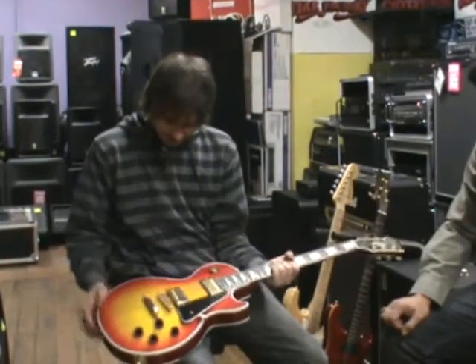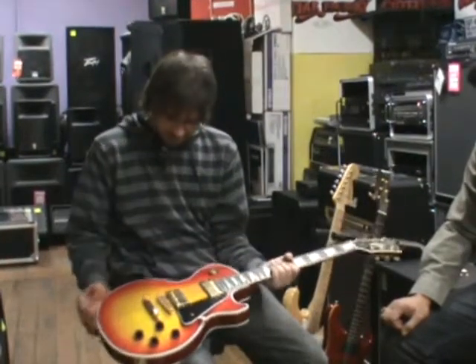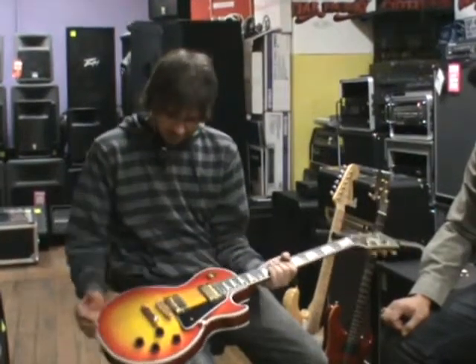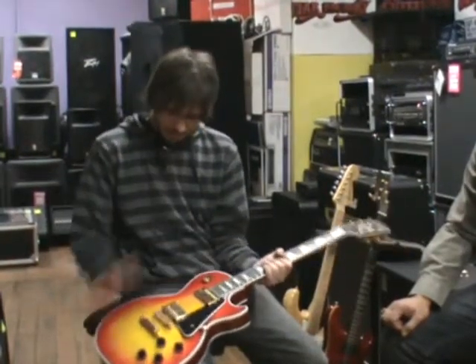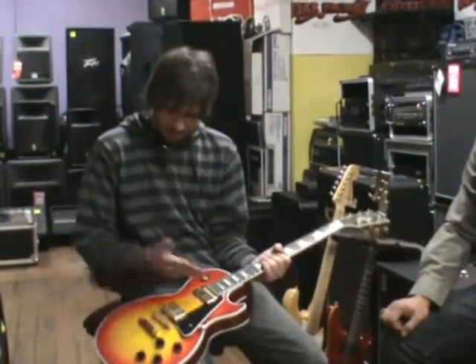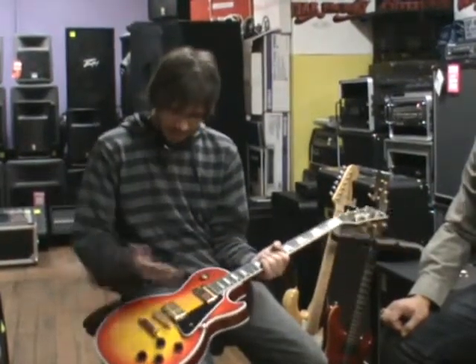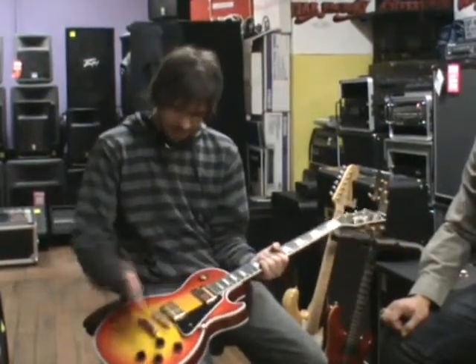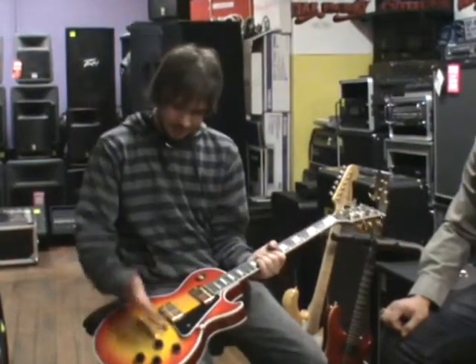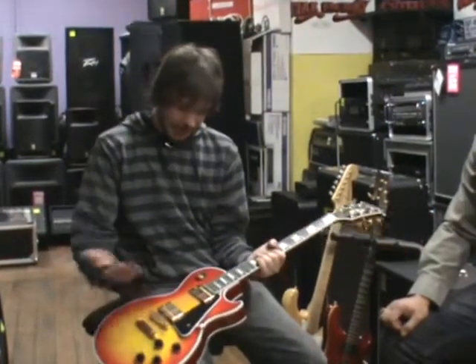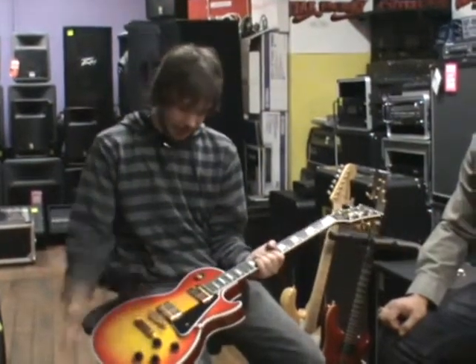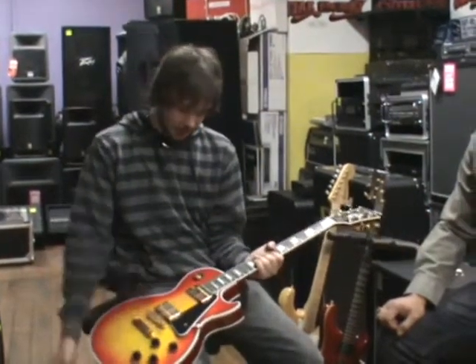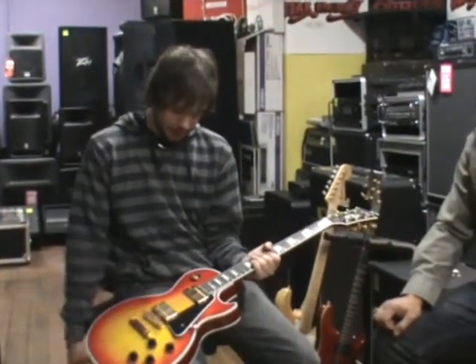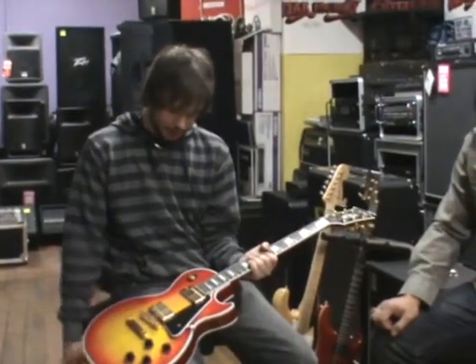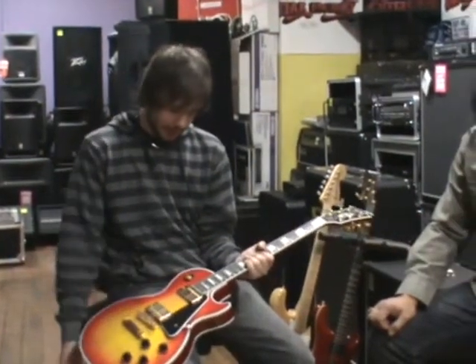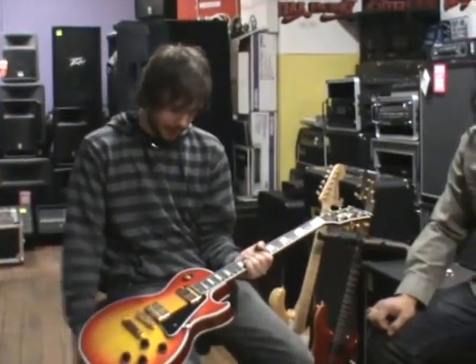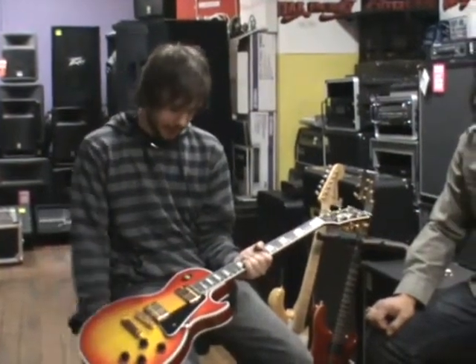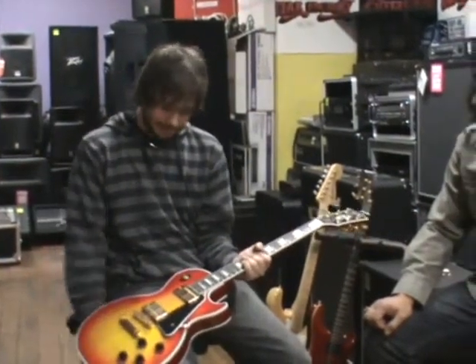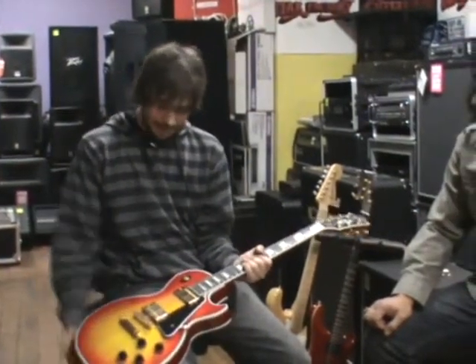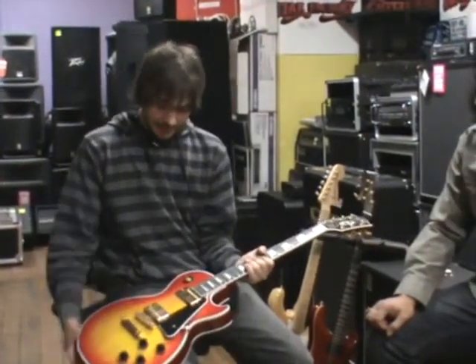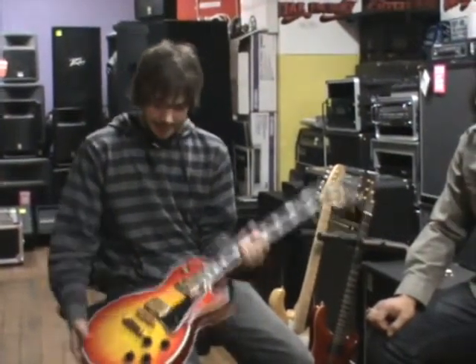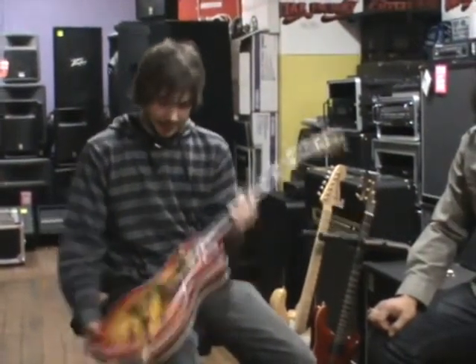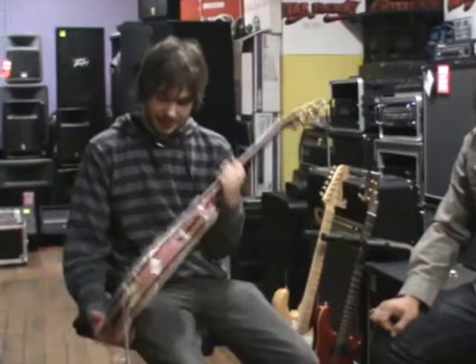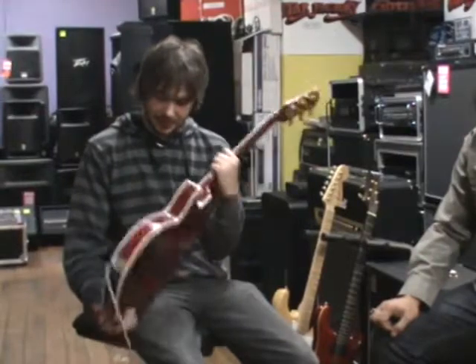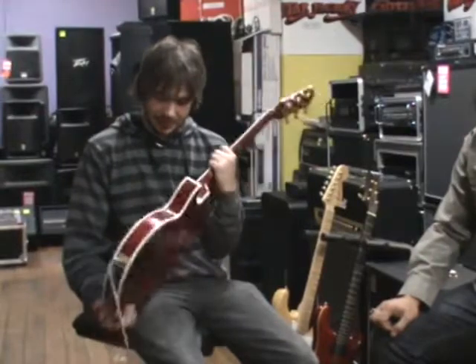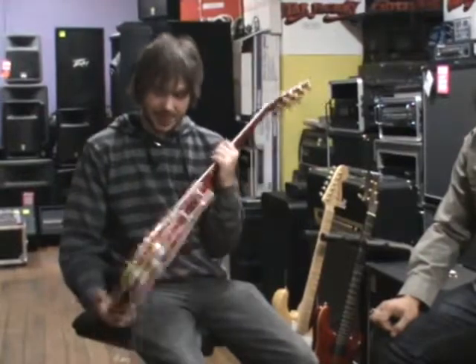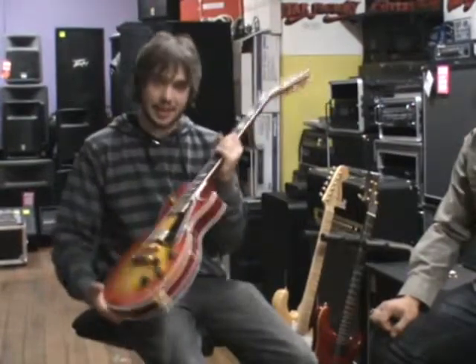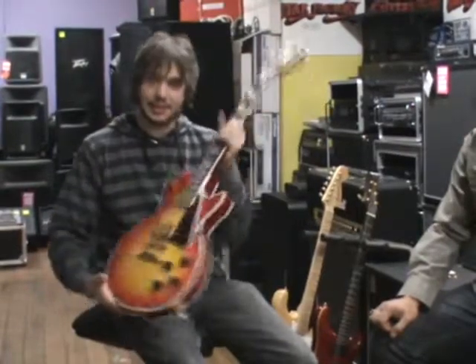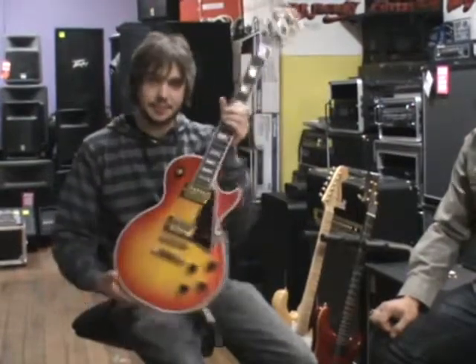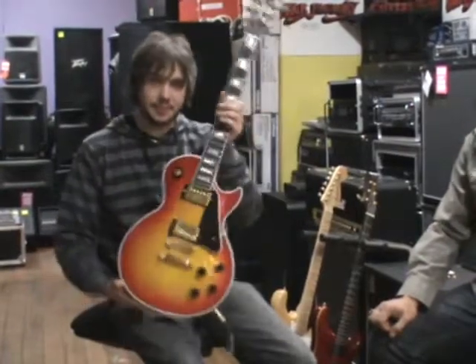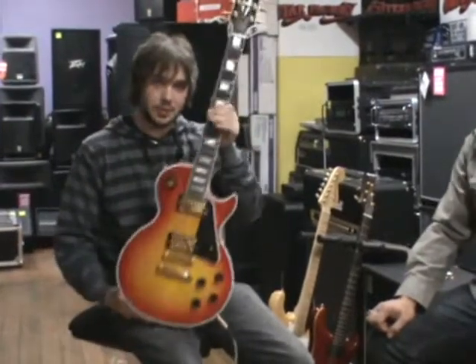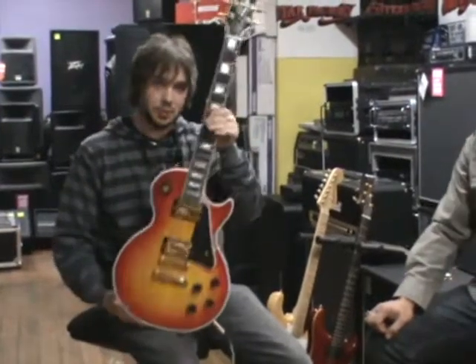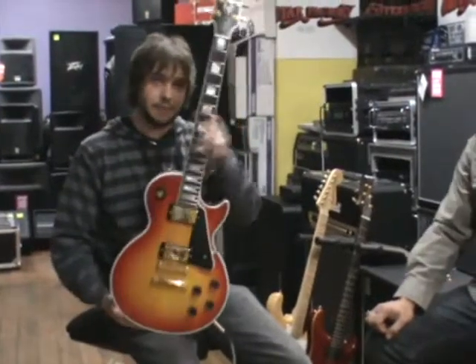Great pickups. The hardware is amazing. It's a great guitar.